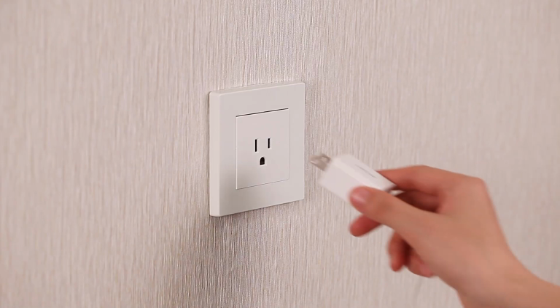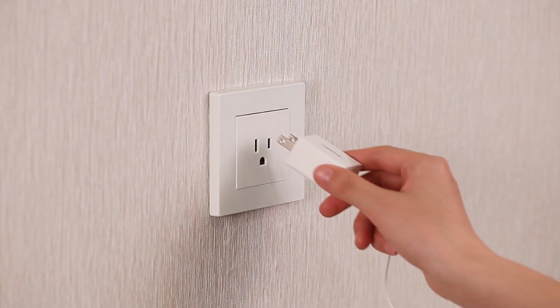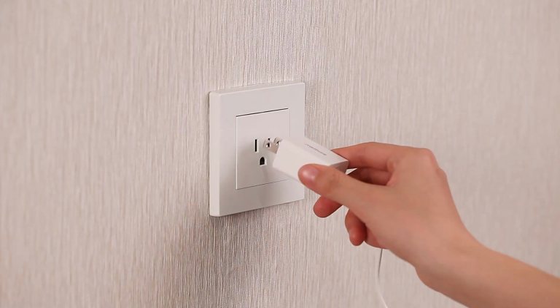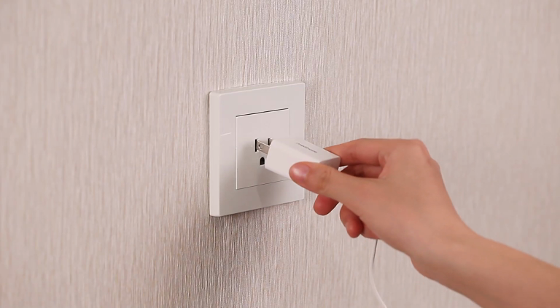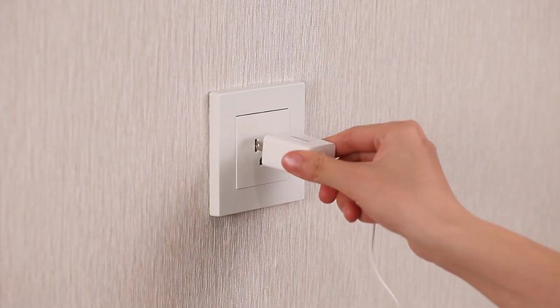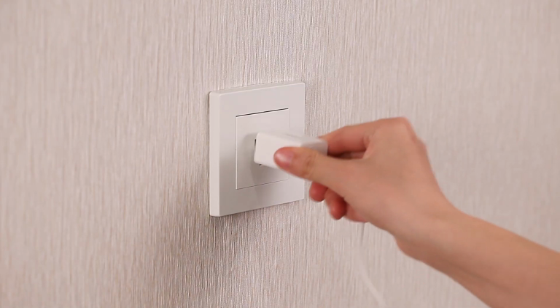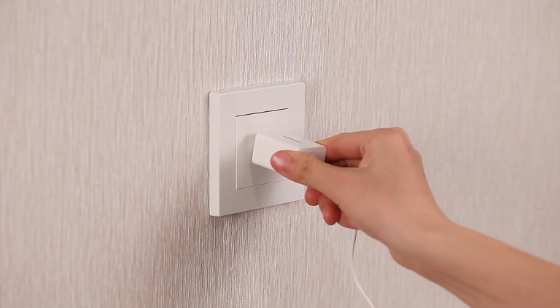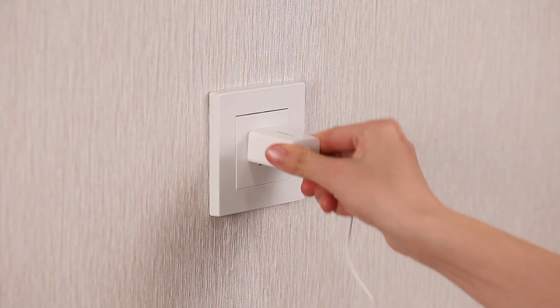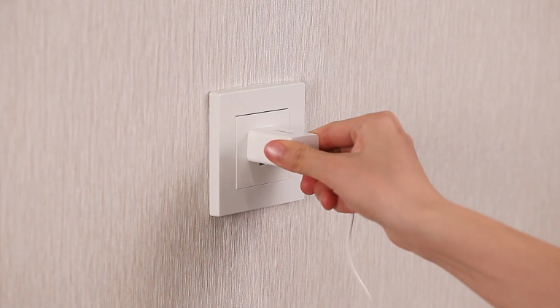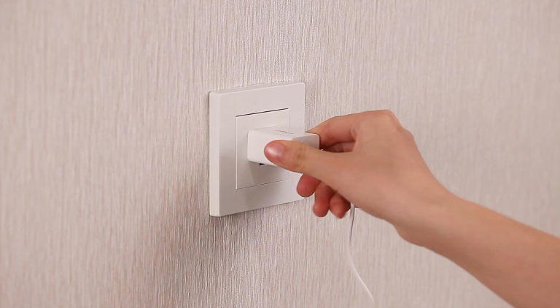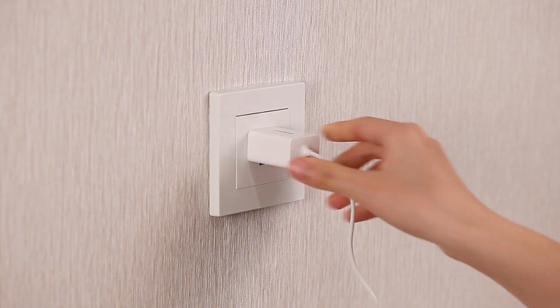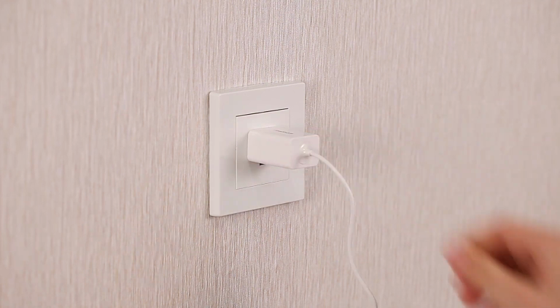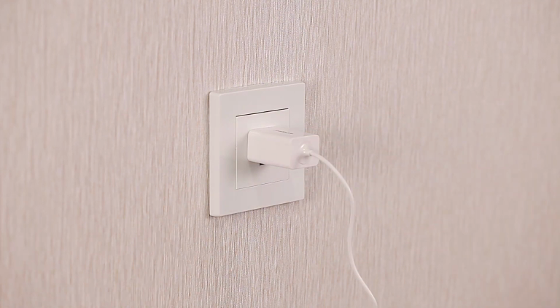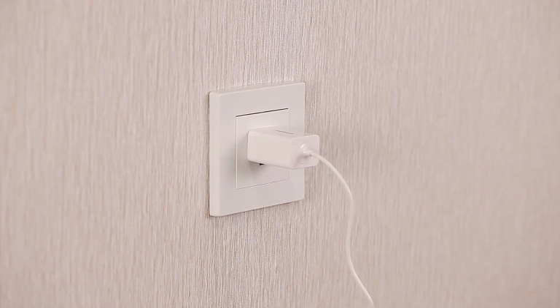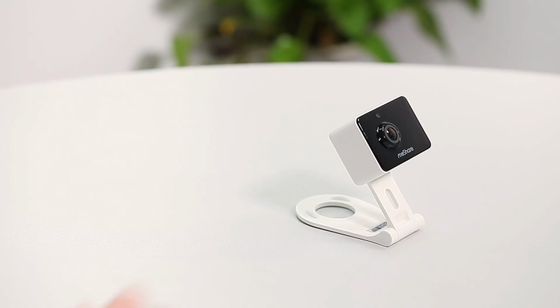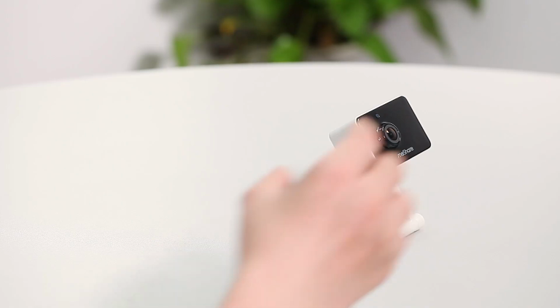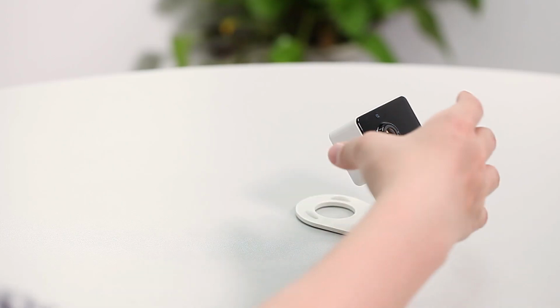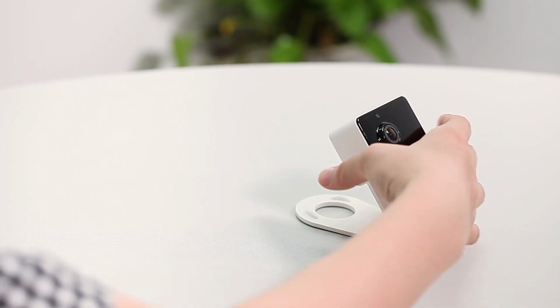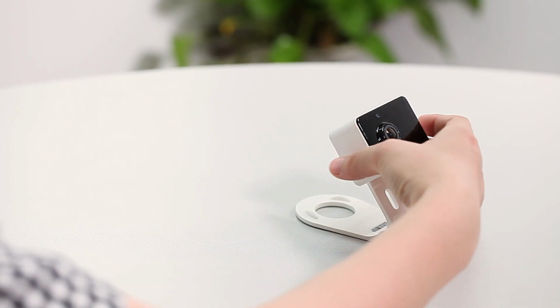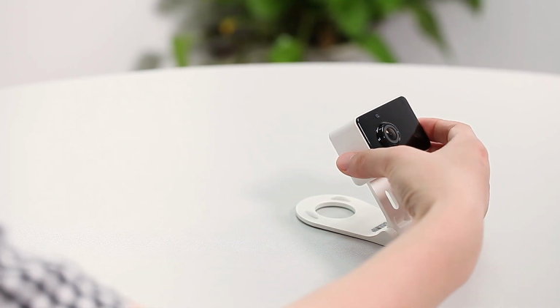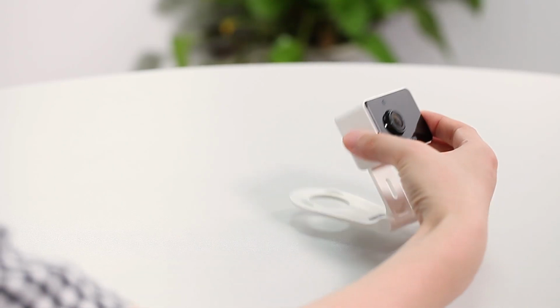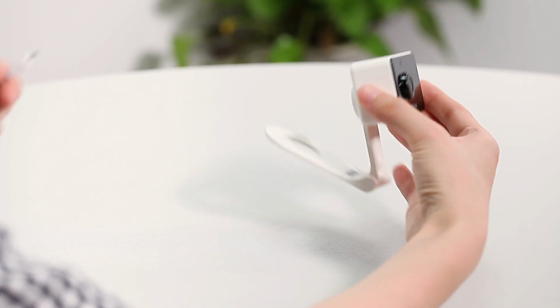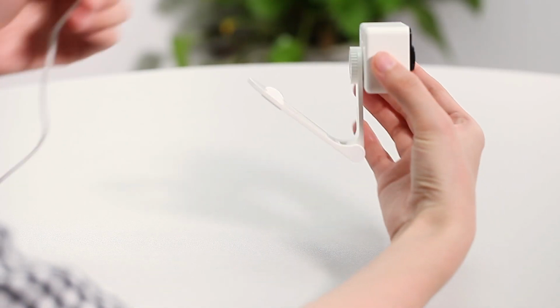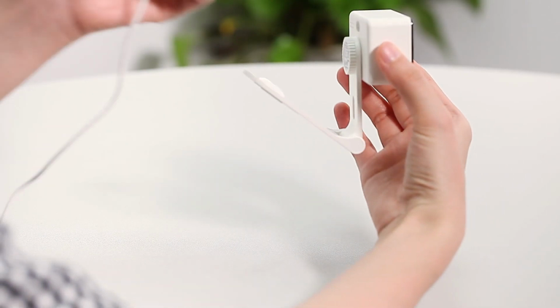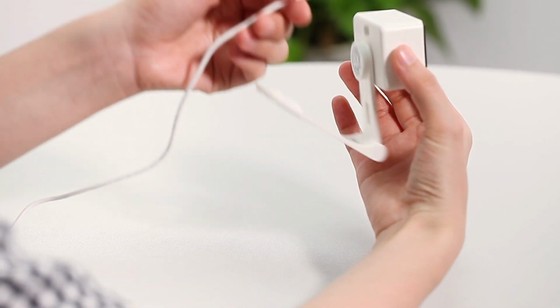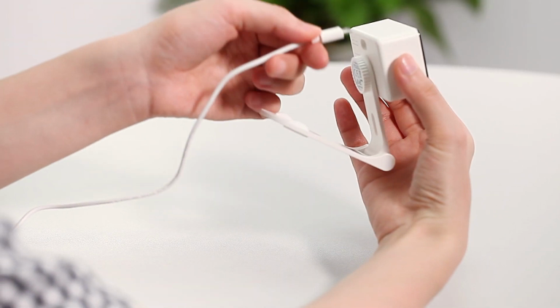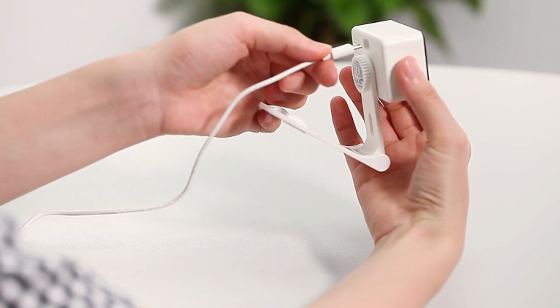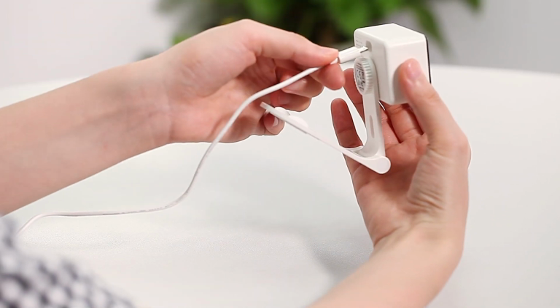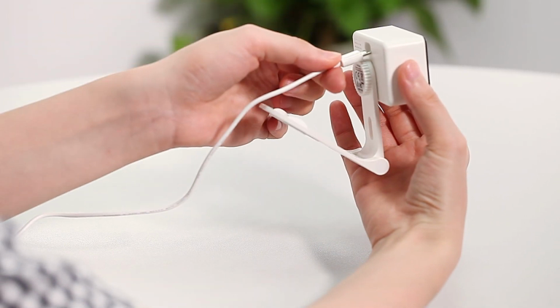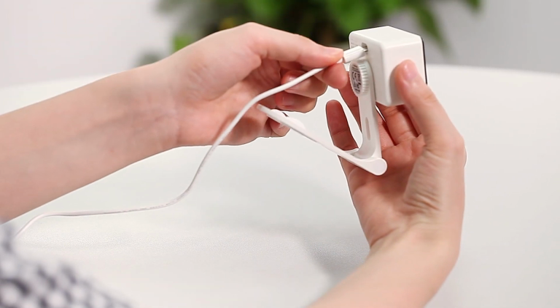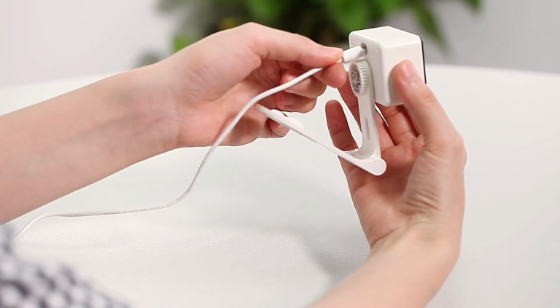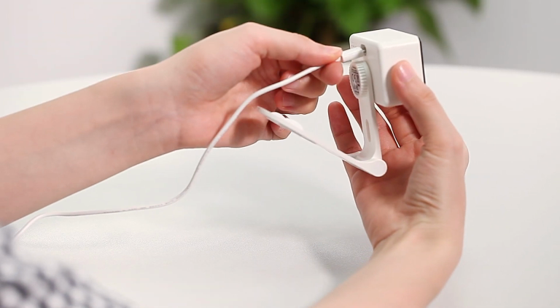Plug the device's cable into a power source. Connect the cable to the device.